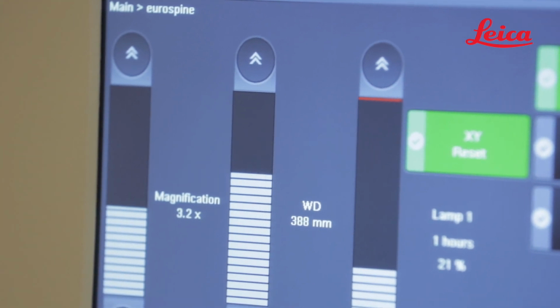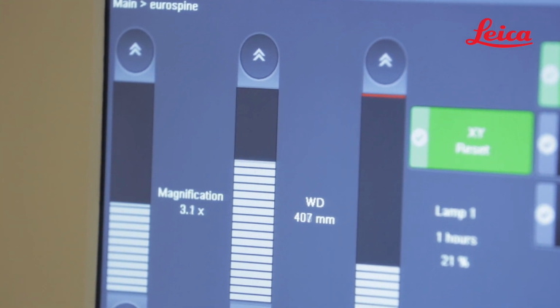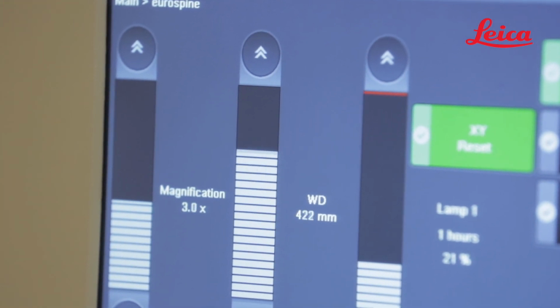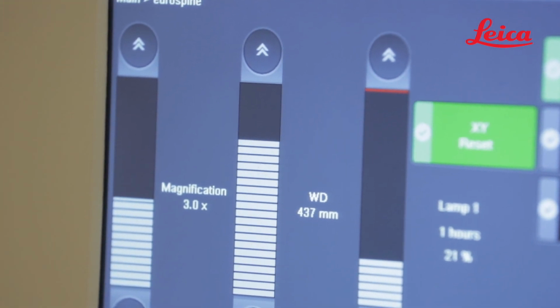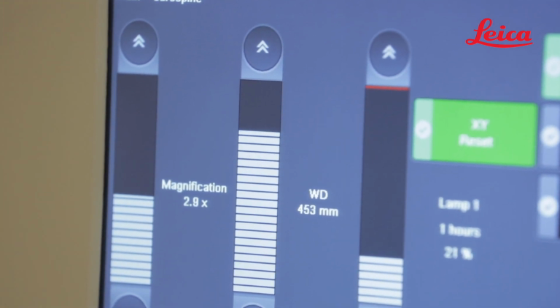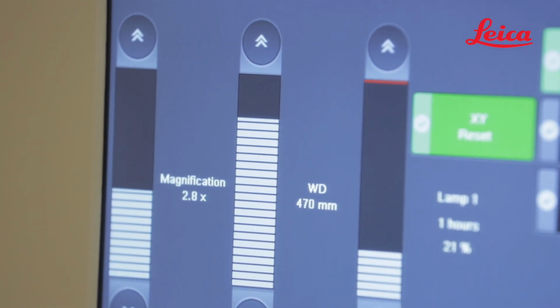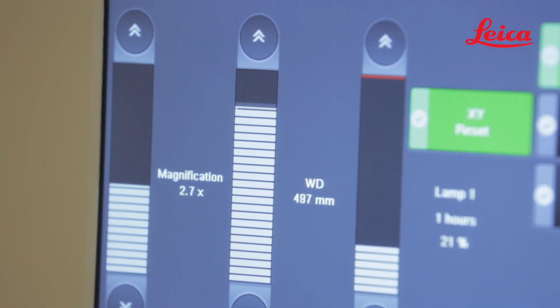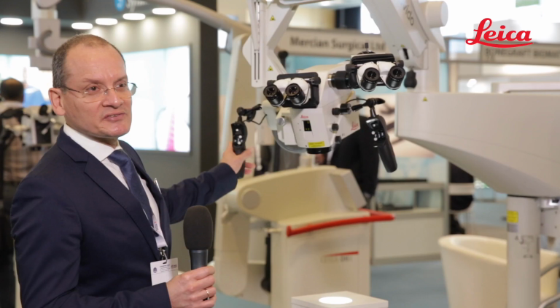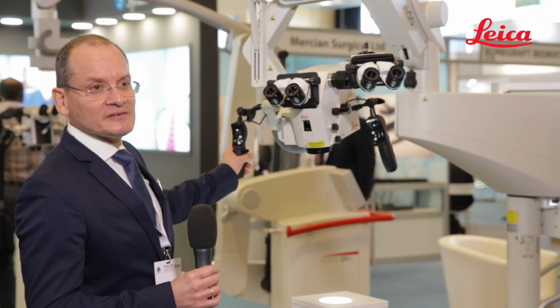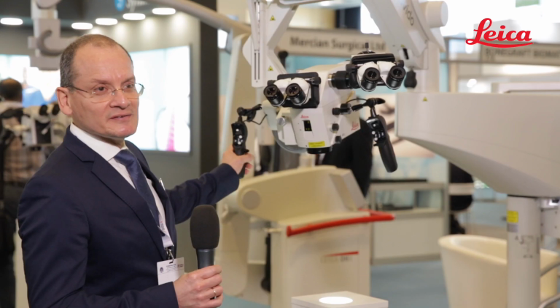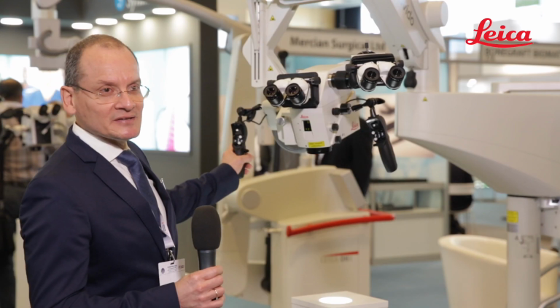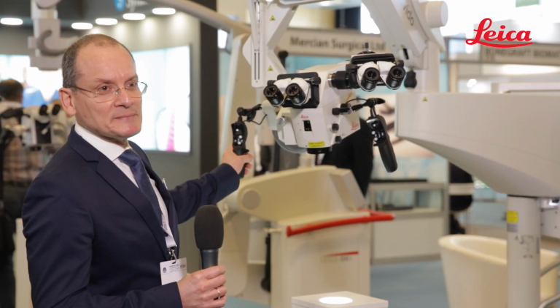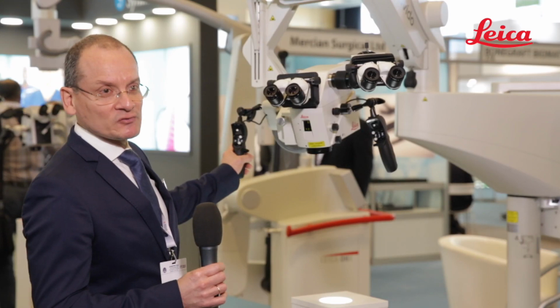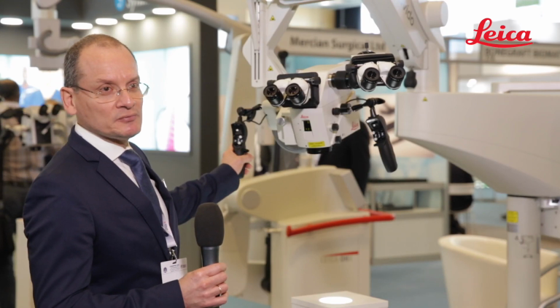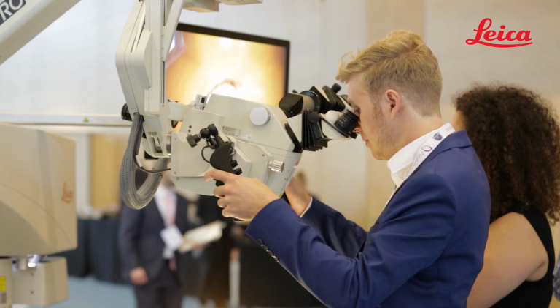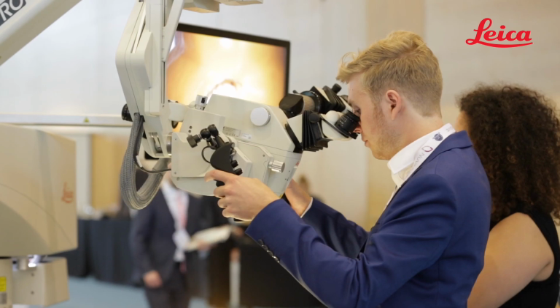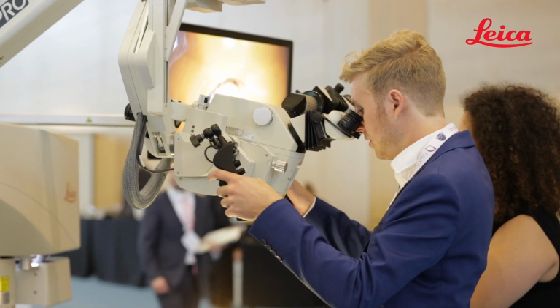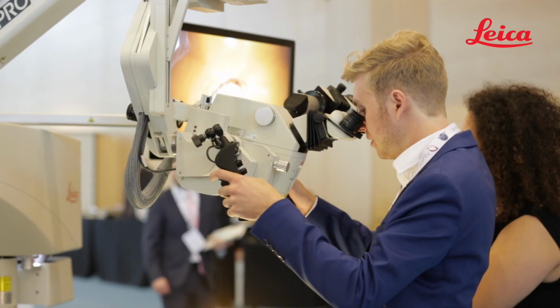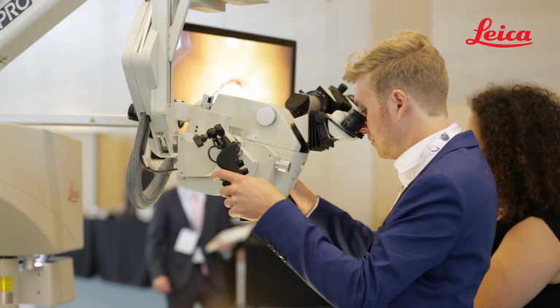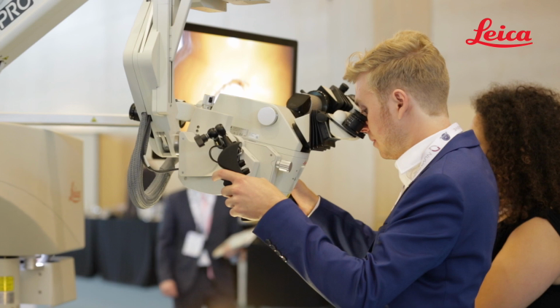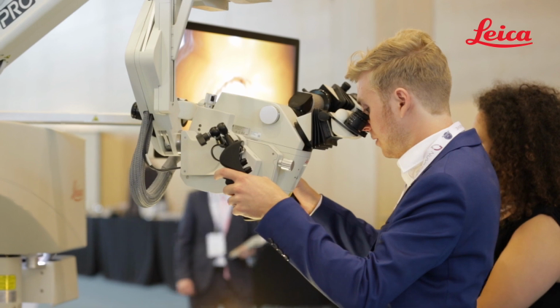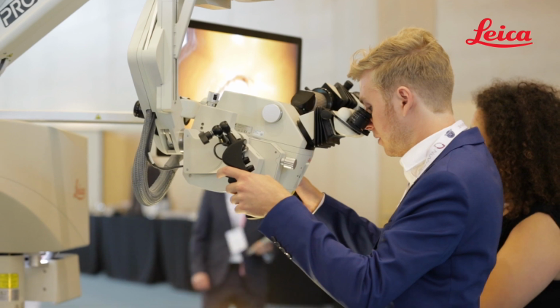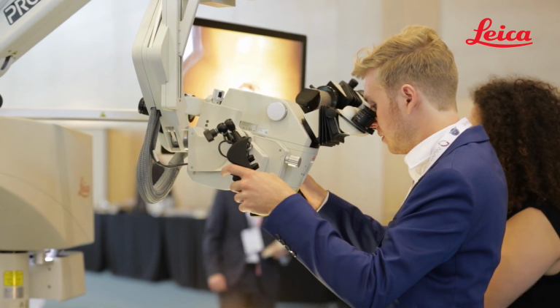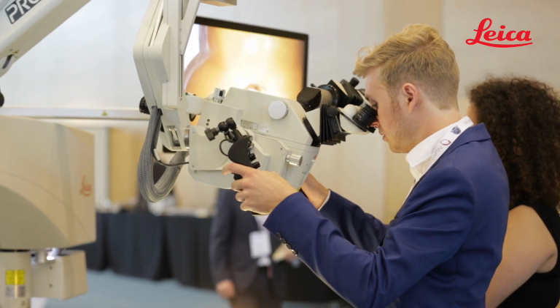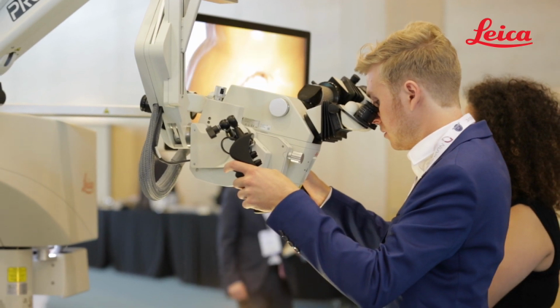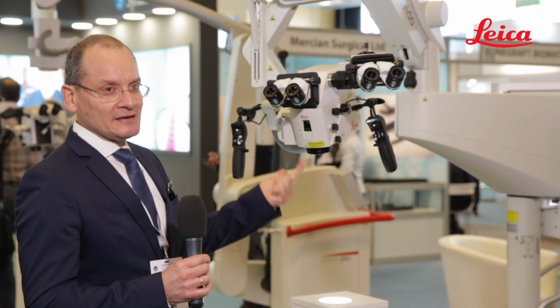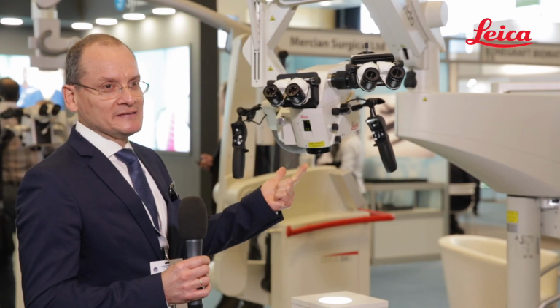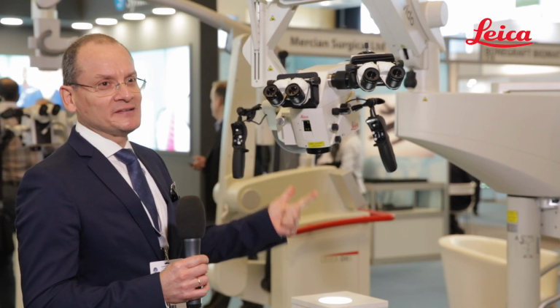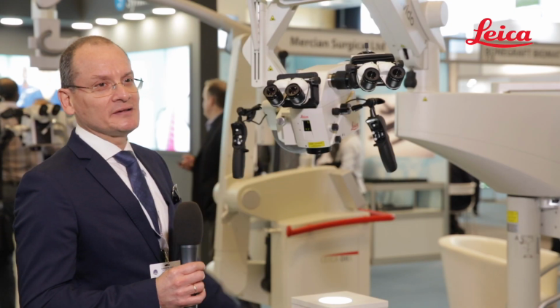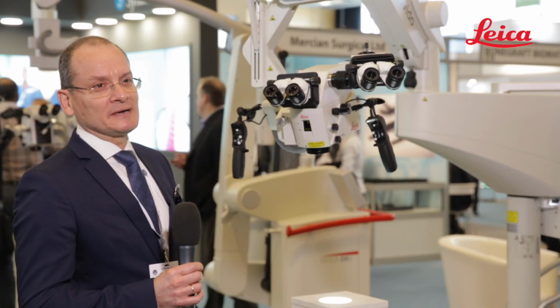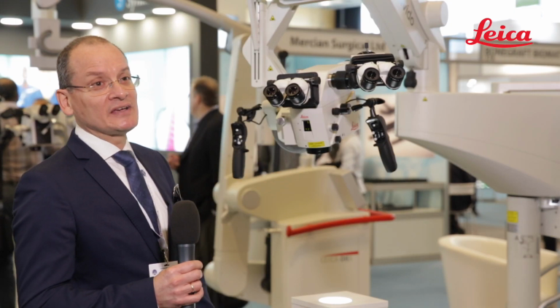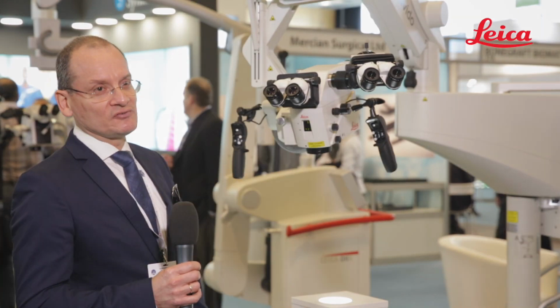We can recommend it. It's a nice microscope — a nice view, nice optics, and nice magnification.